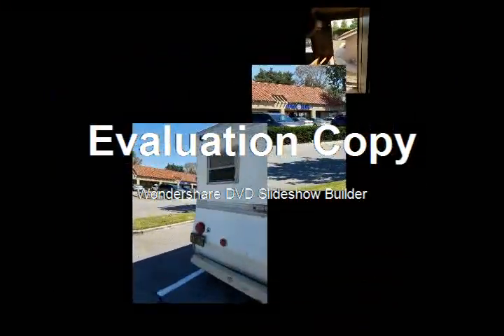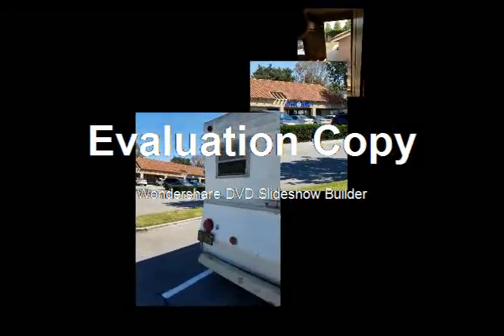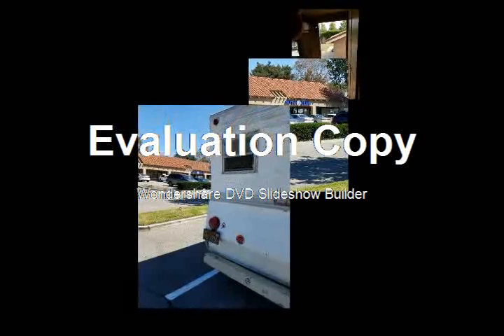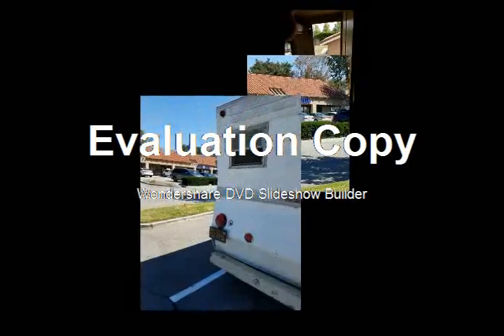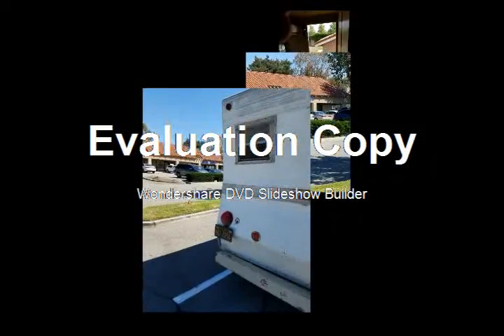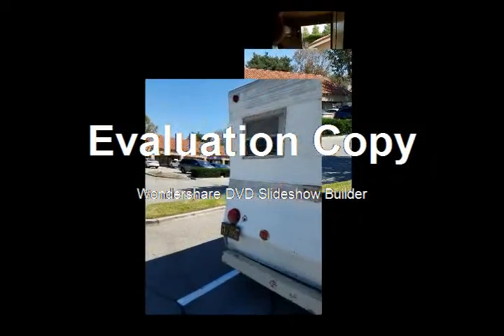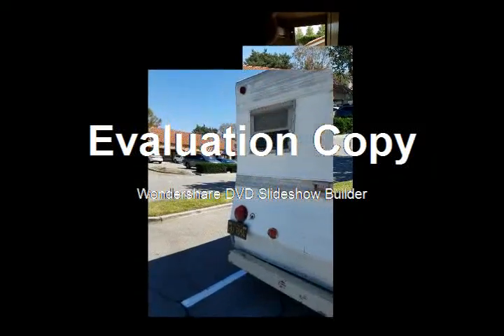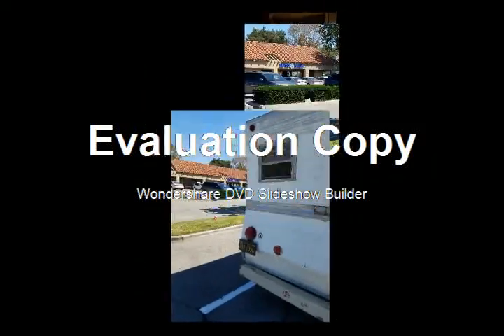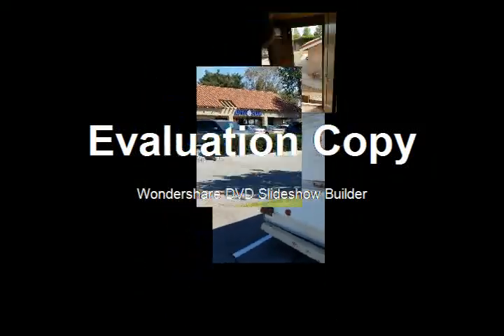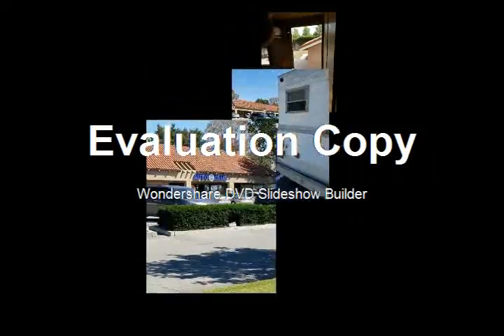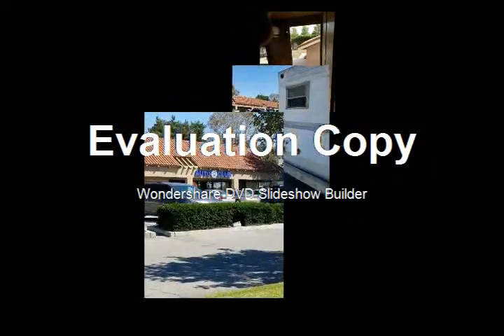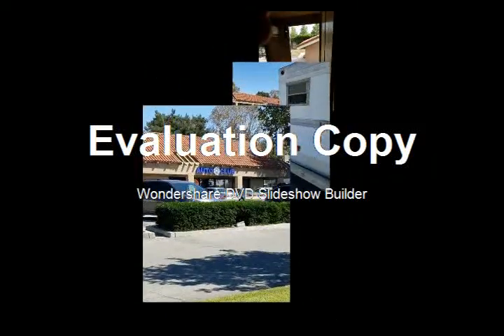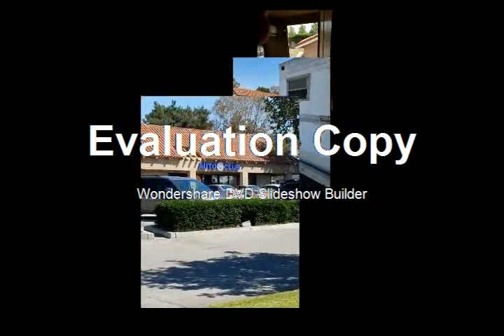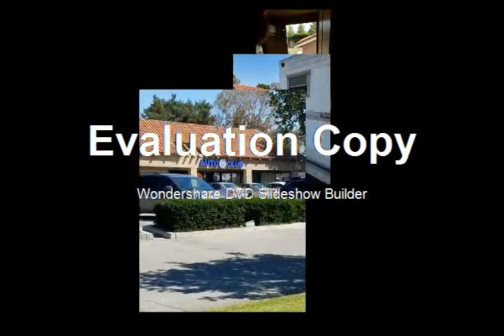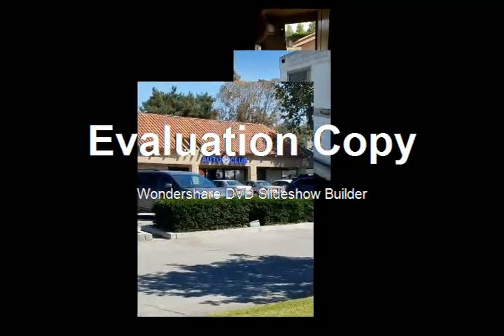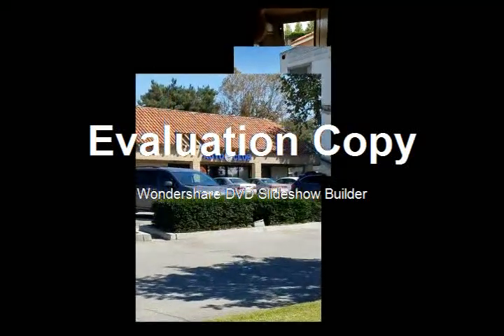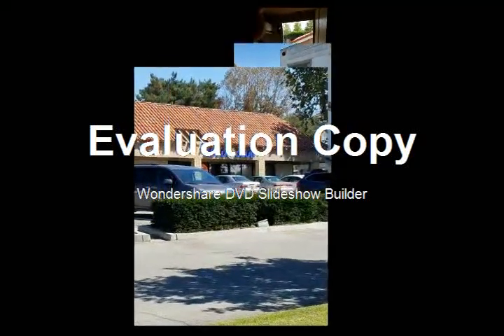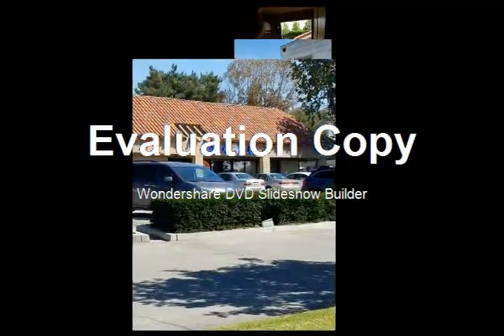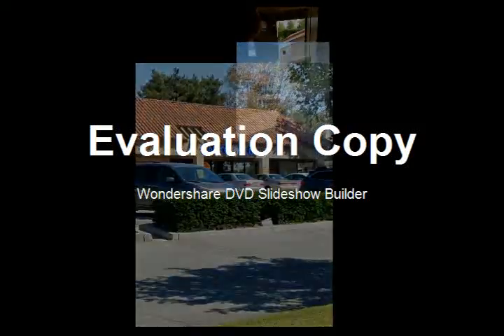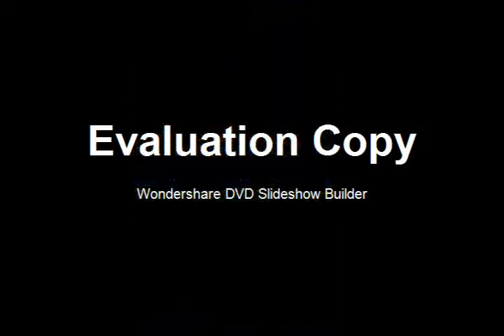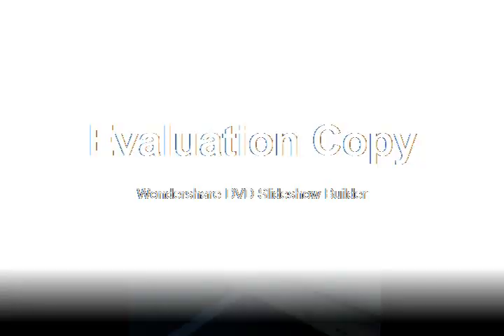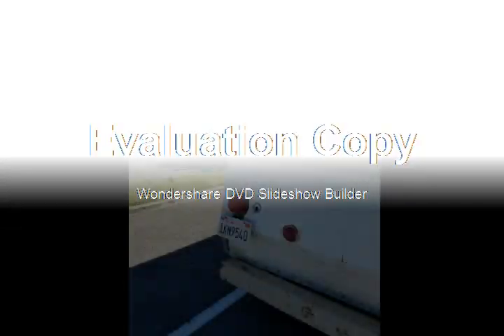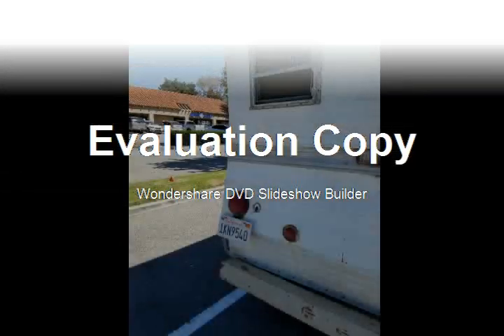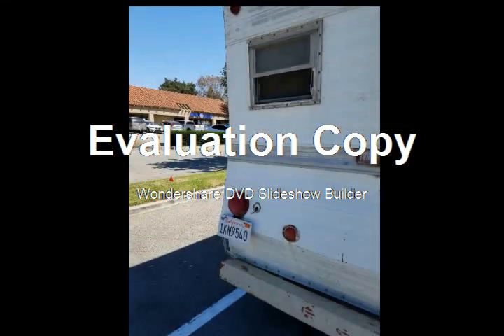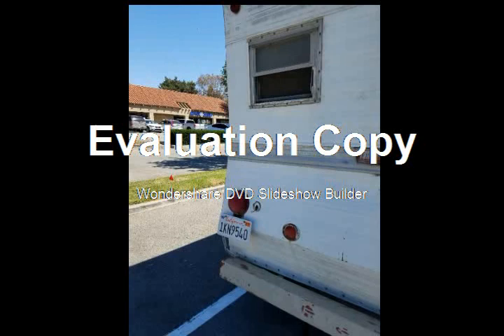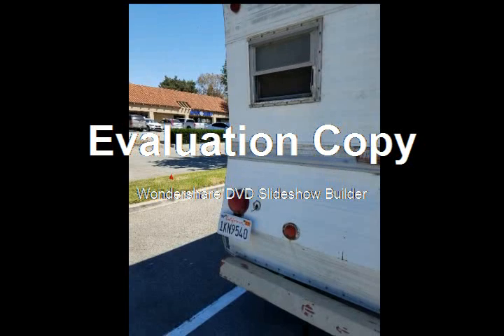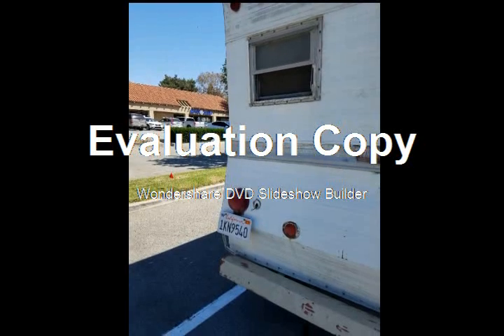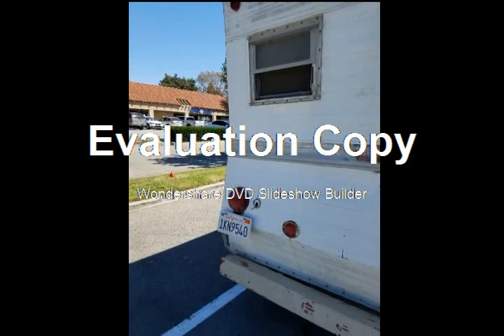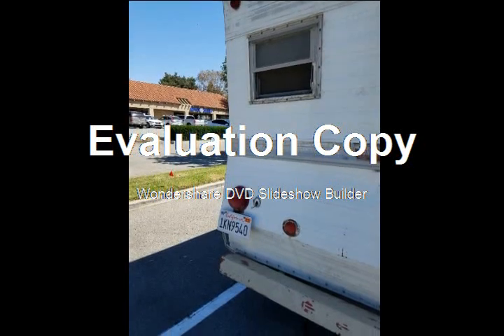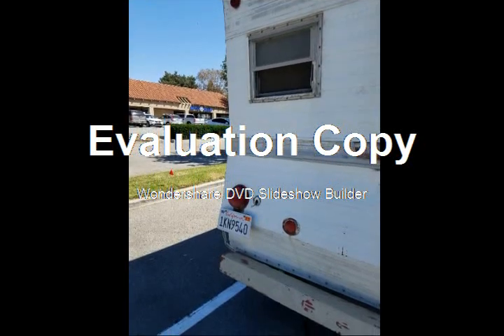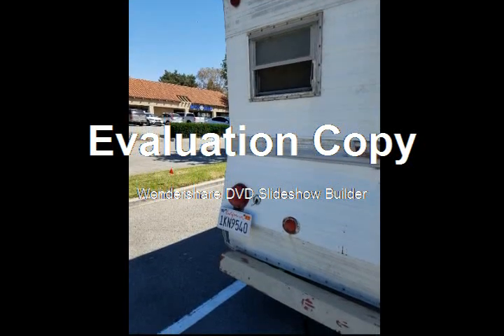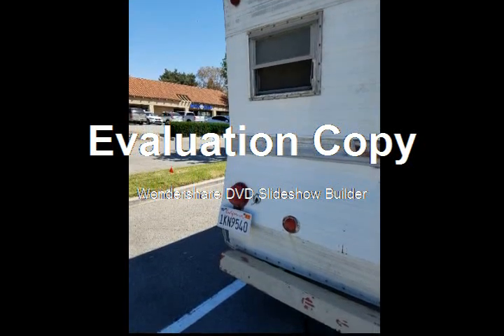I took it right away to get it registered. This is a Triple A here in La Verne, California, and there's my new plates.